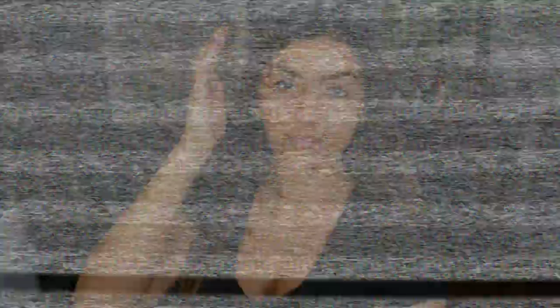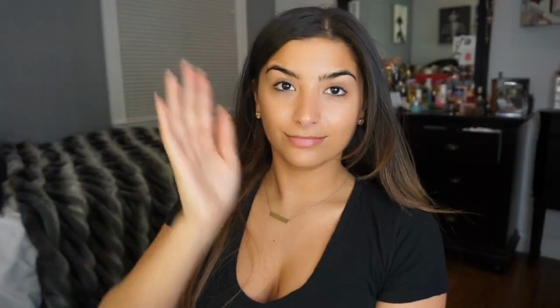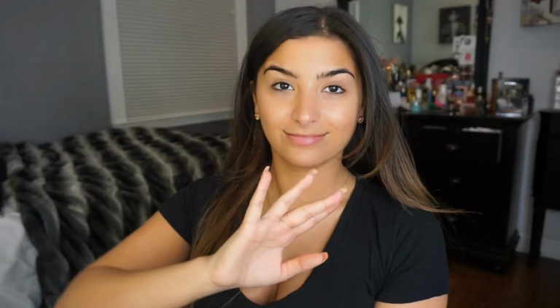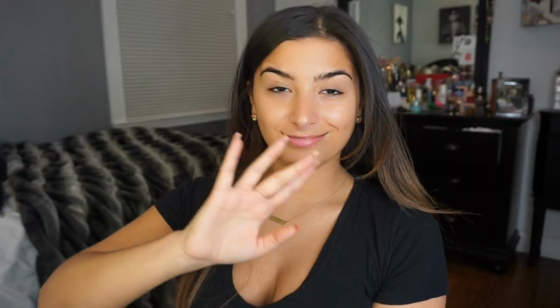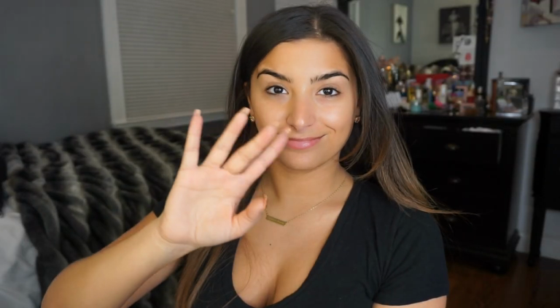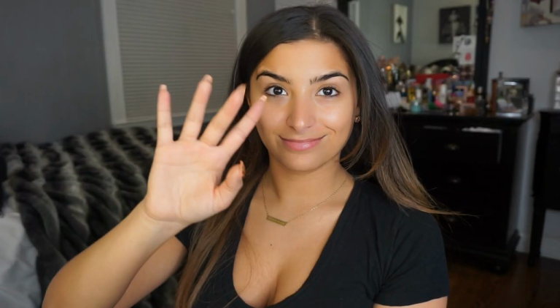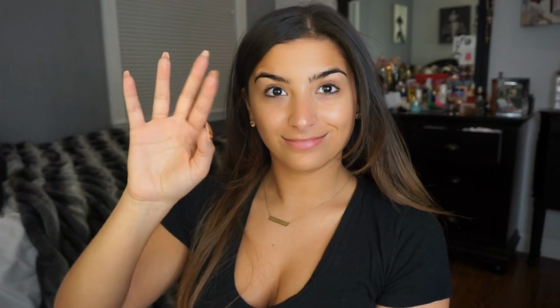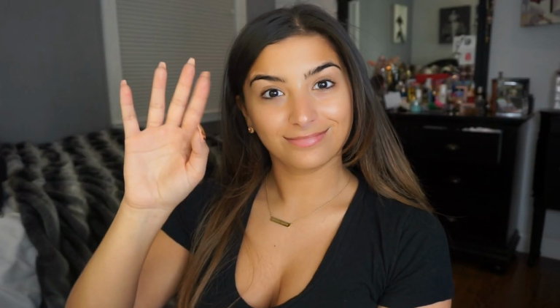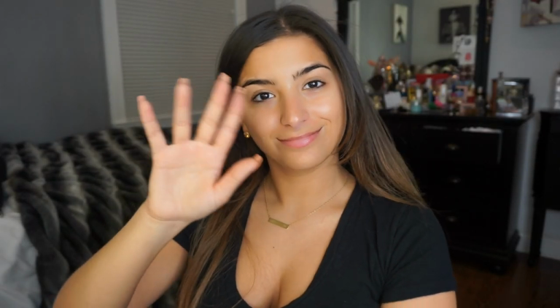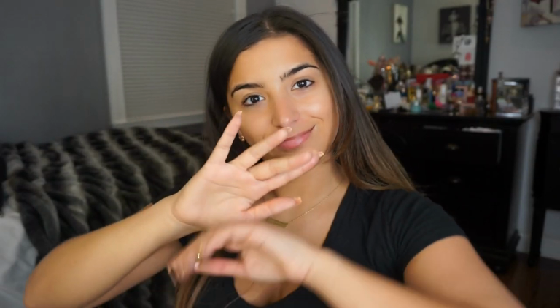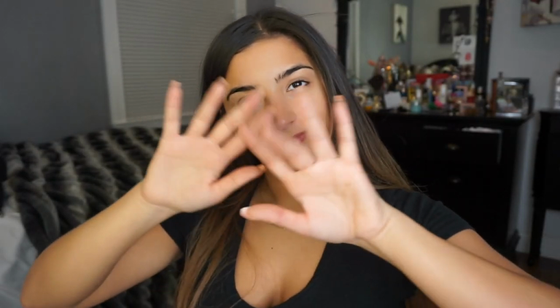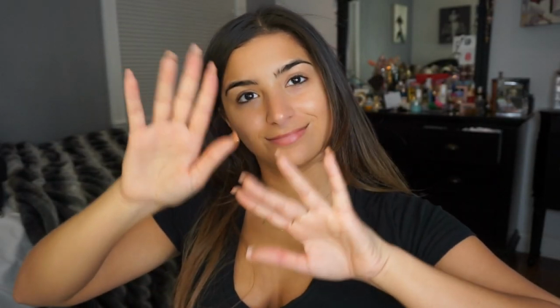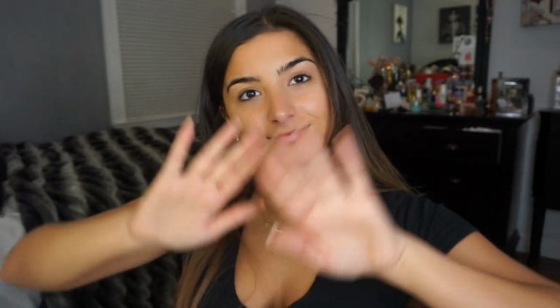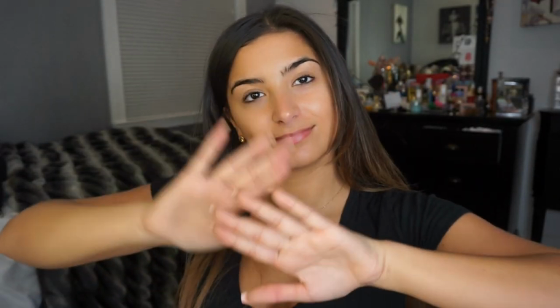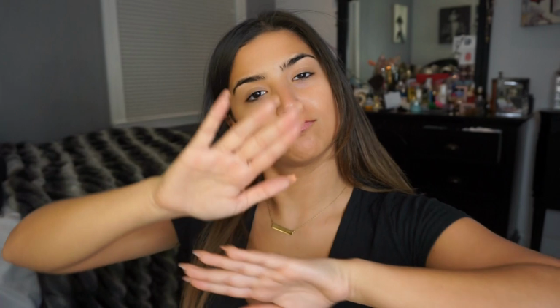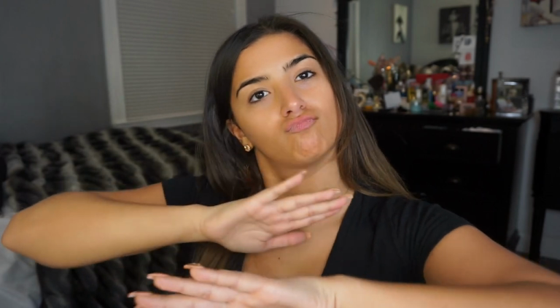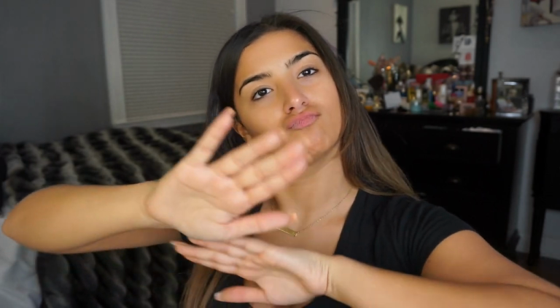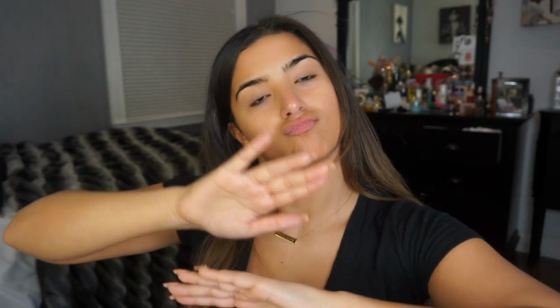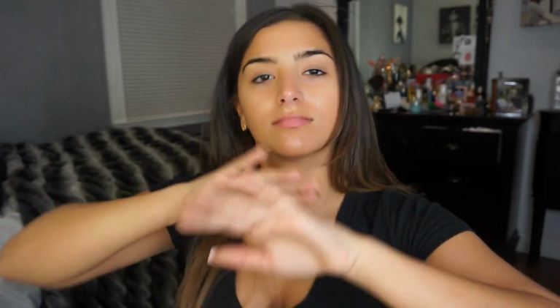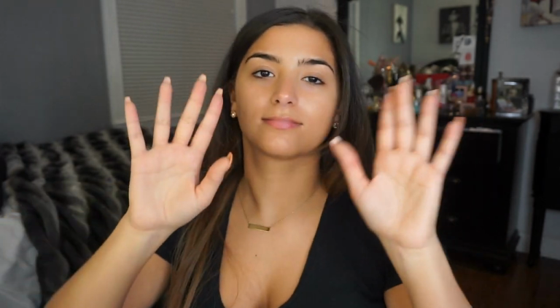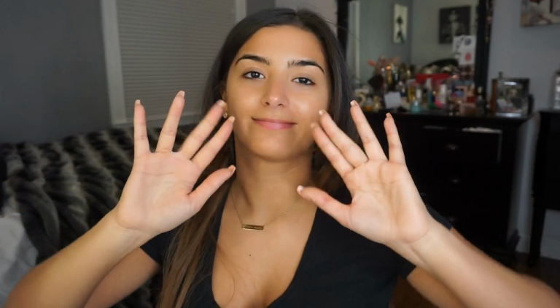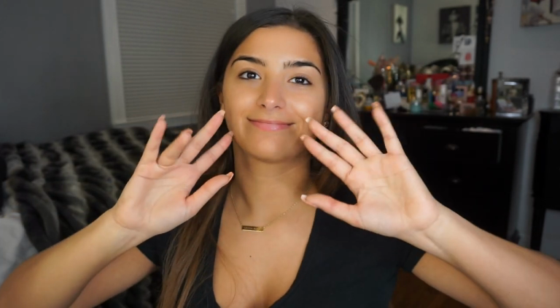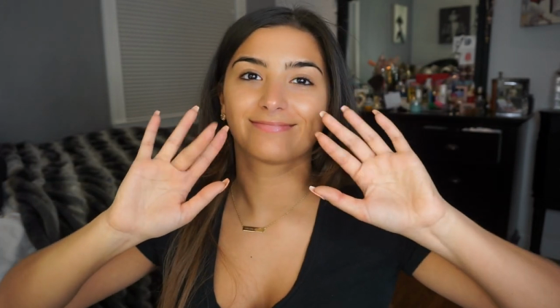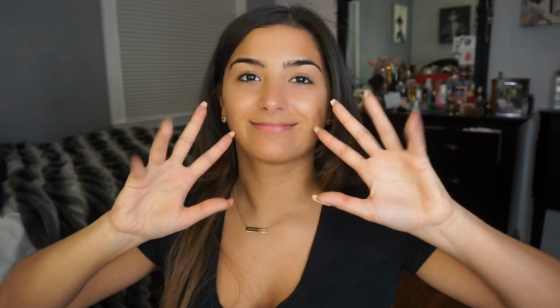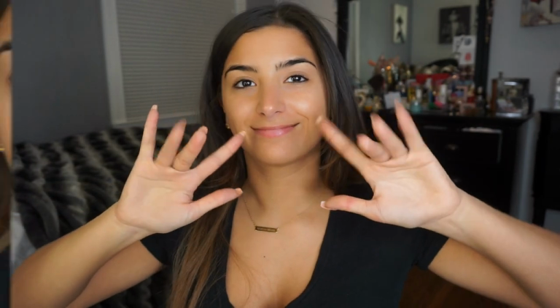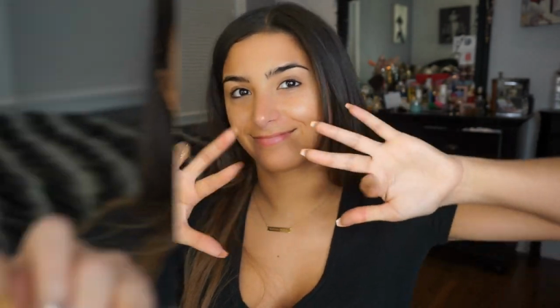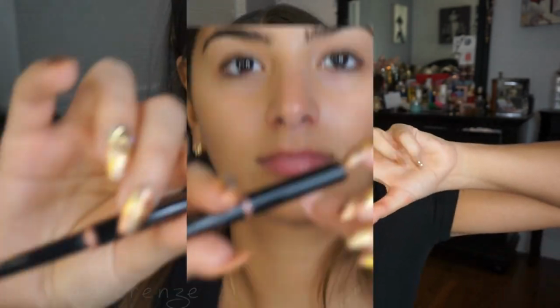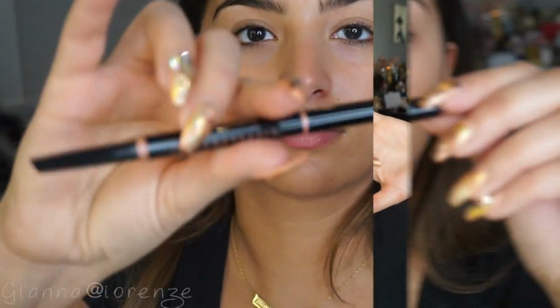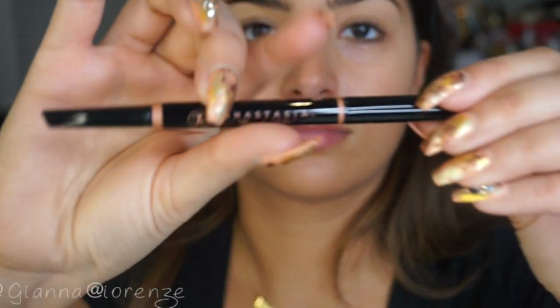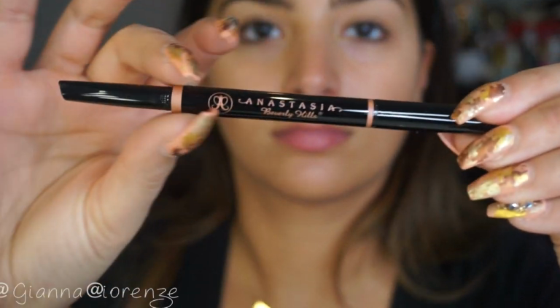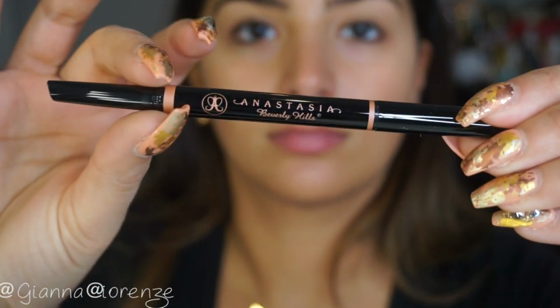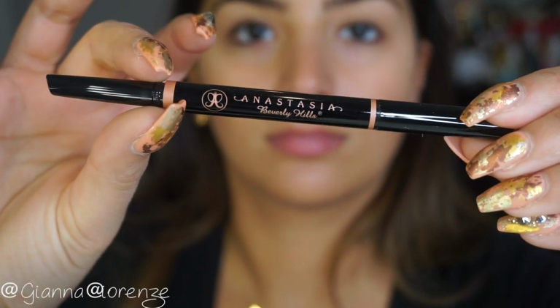Hey guys, welcome back to my channel. We are doing a natural glam over today, so let's get going.